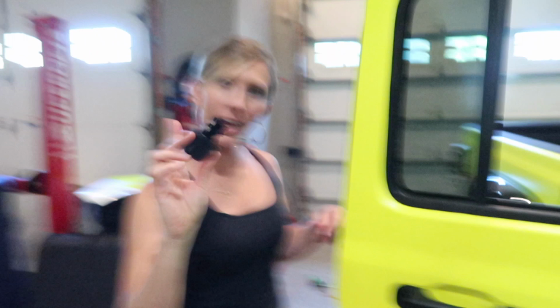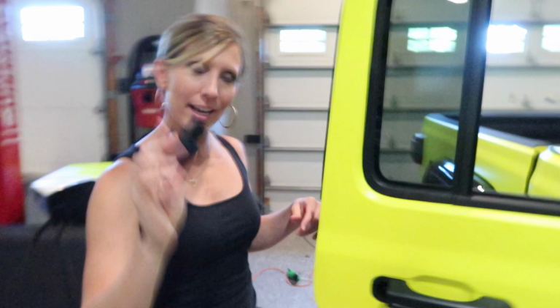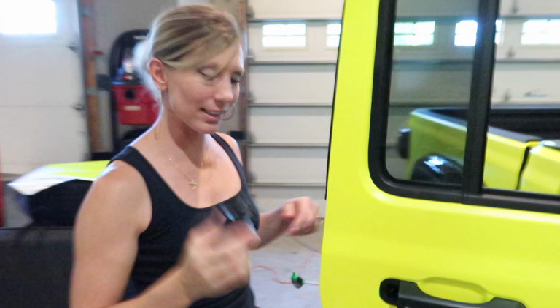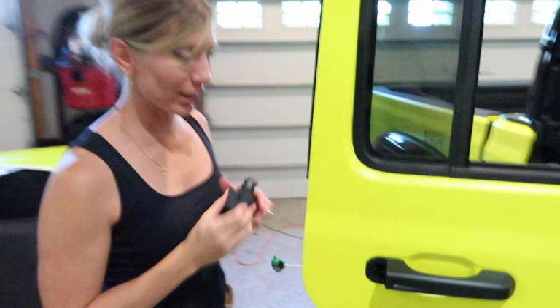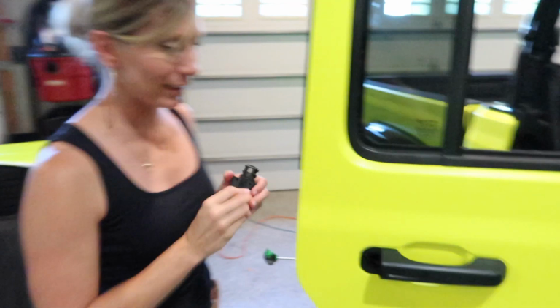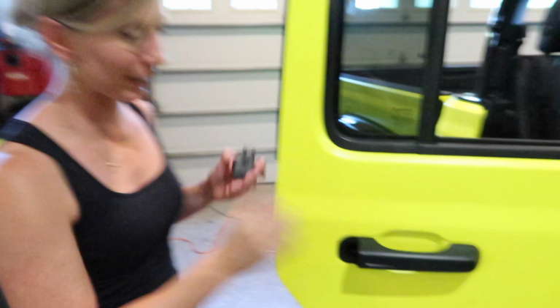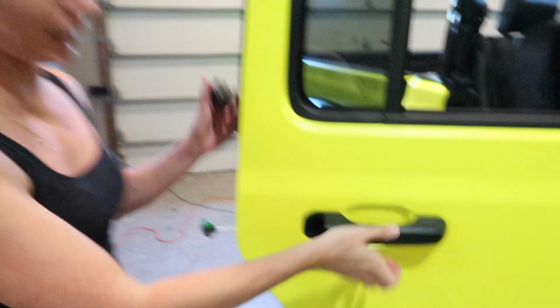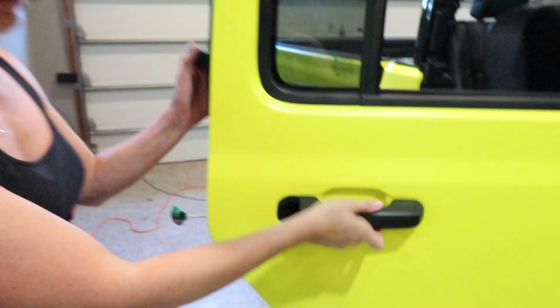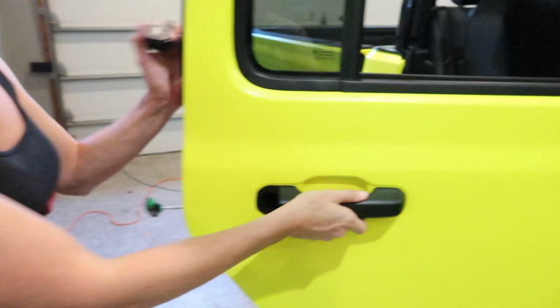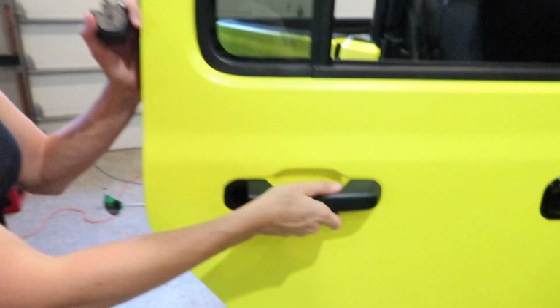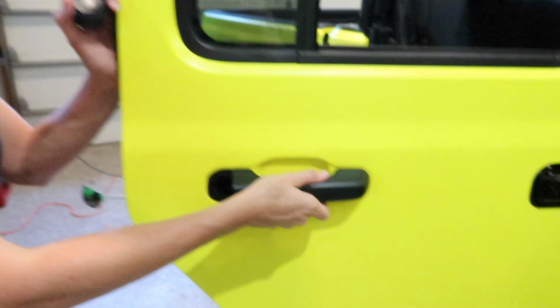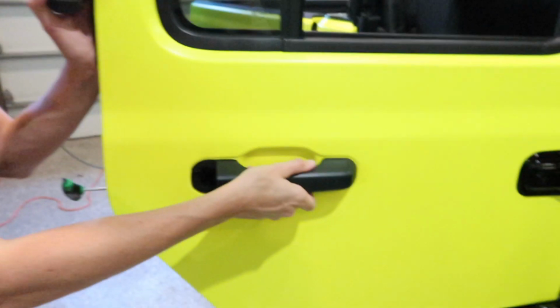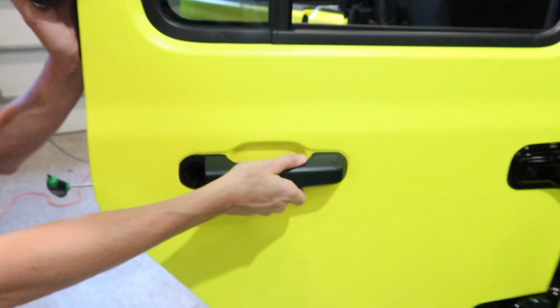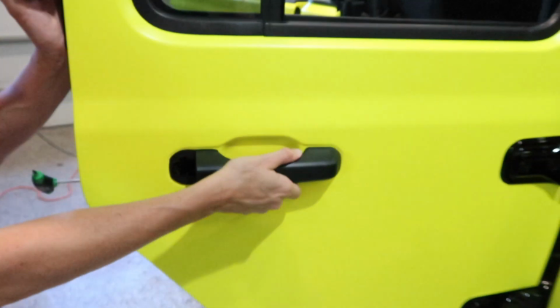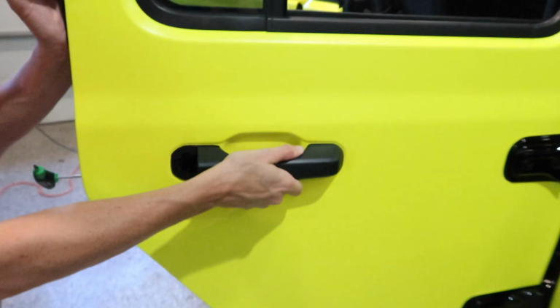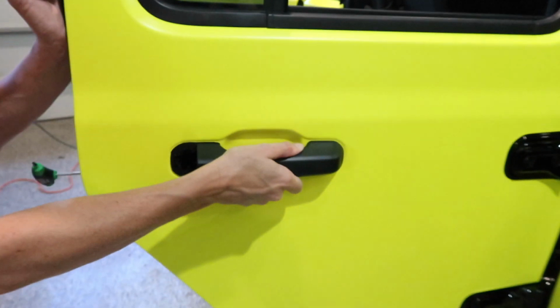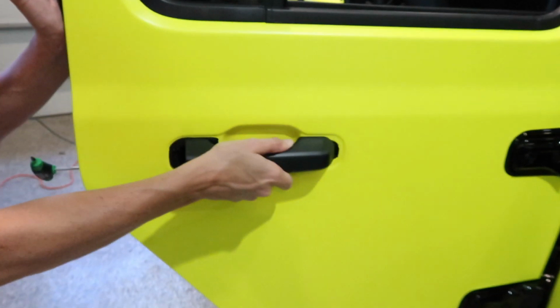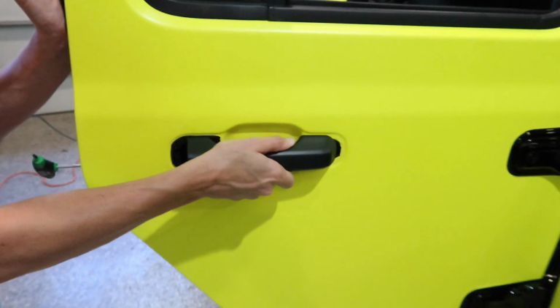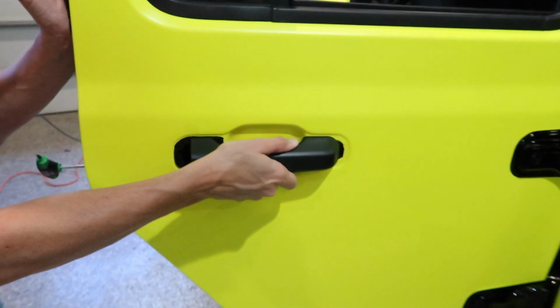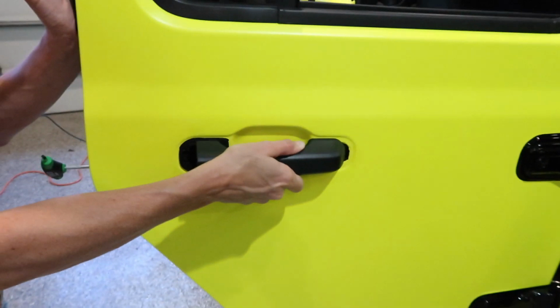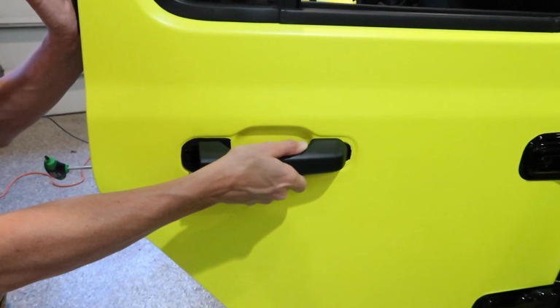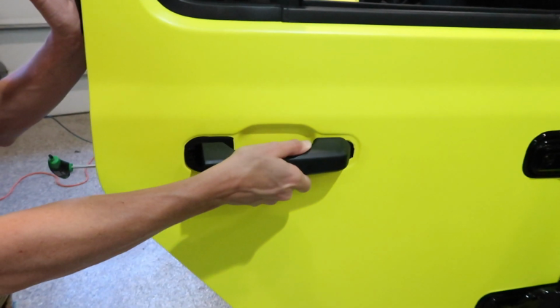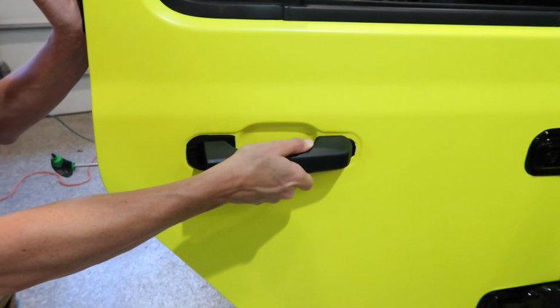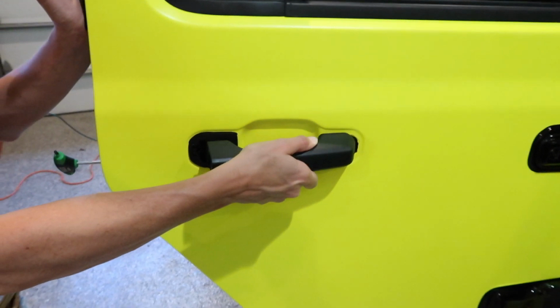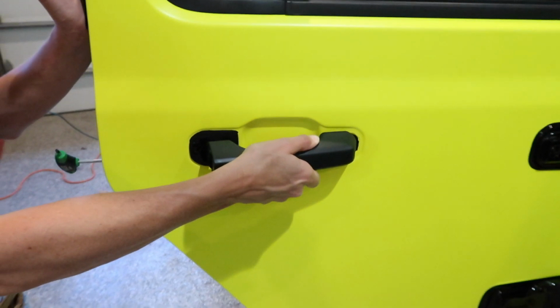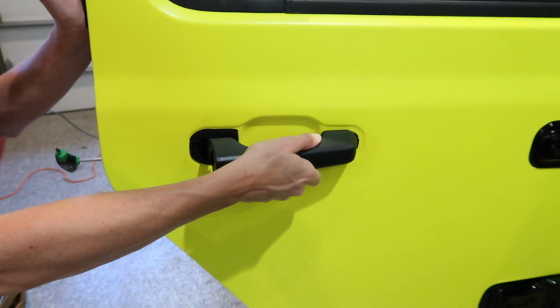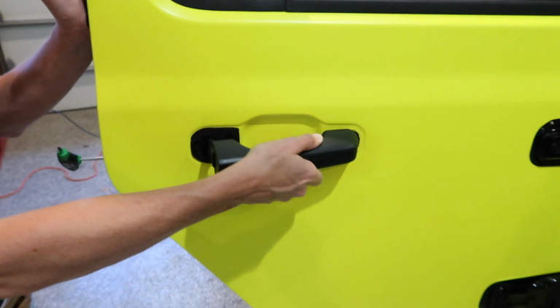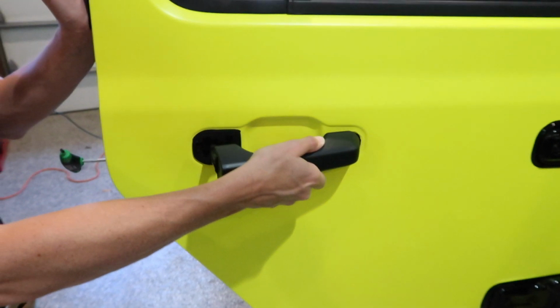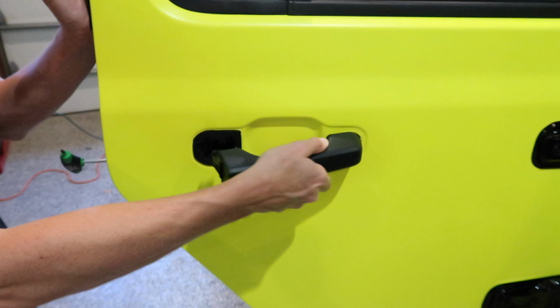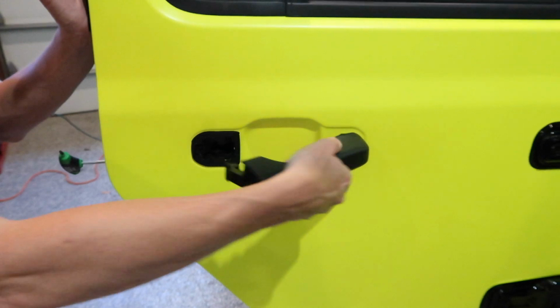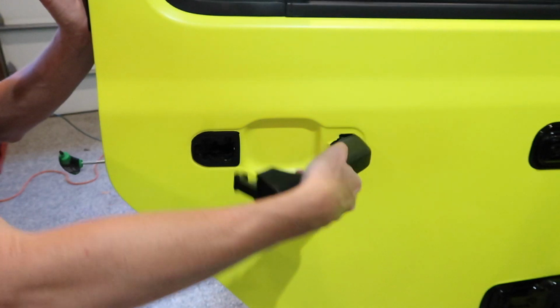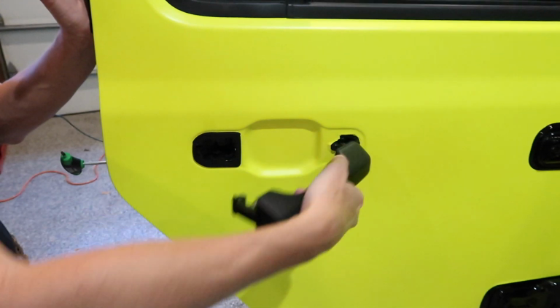Next, you're going to take the handle and do the same thing. Pull it toward you. Gently take it out.